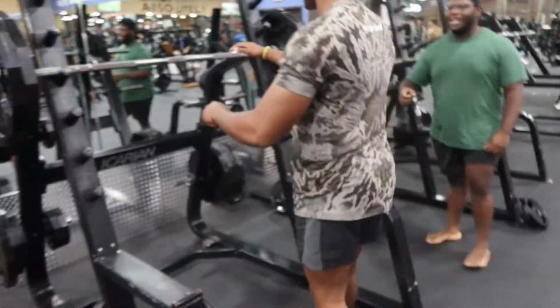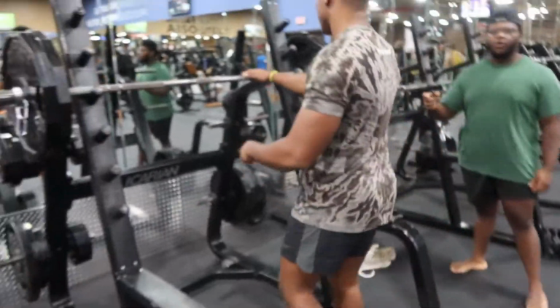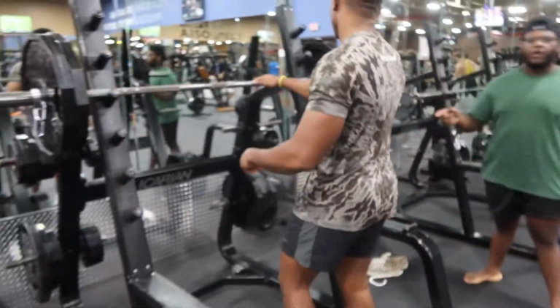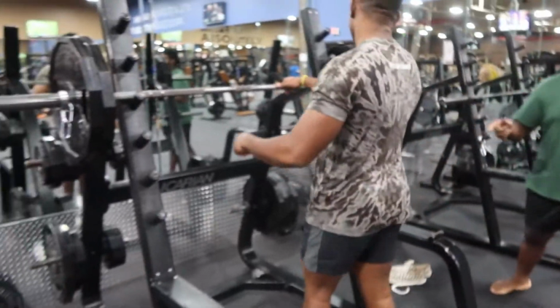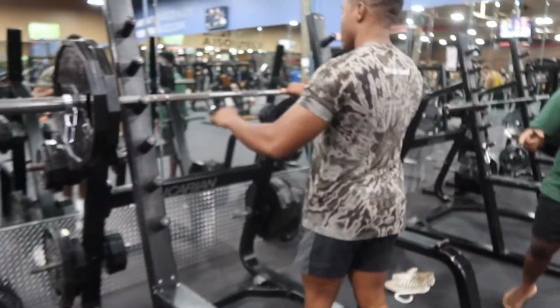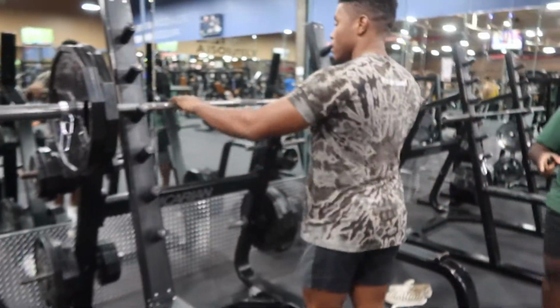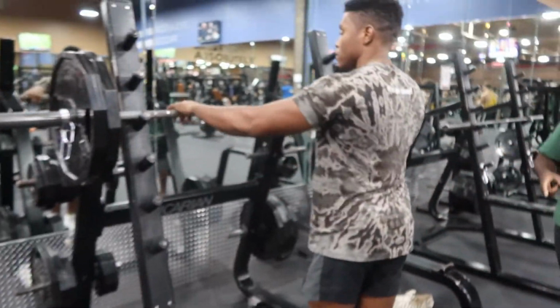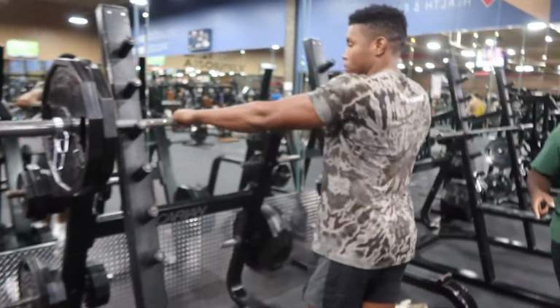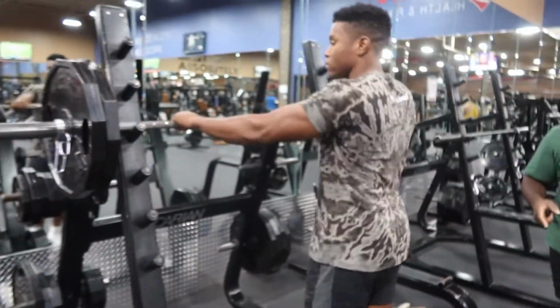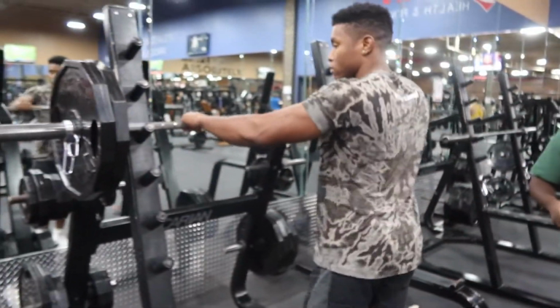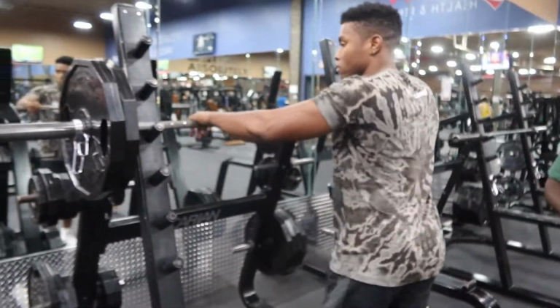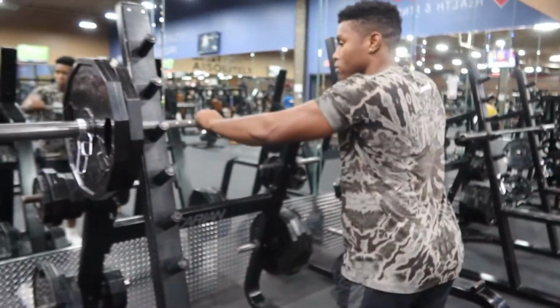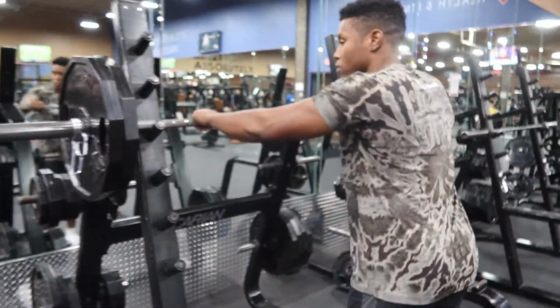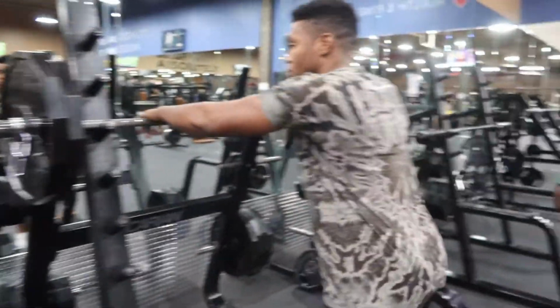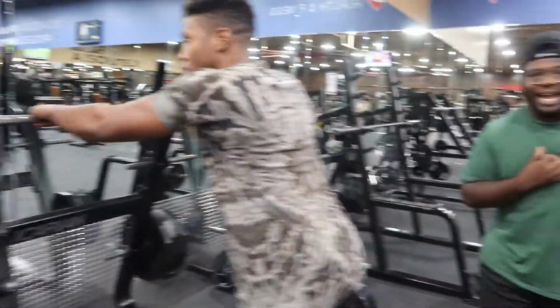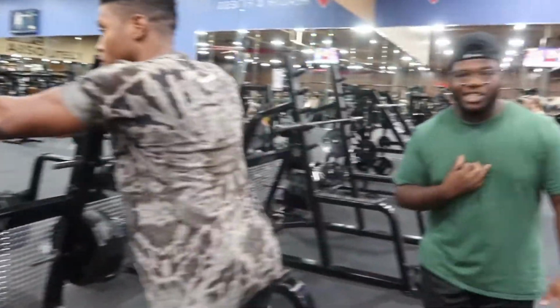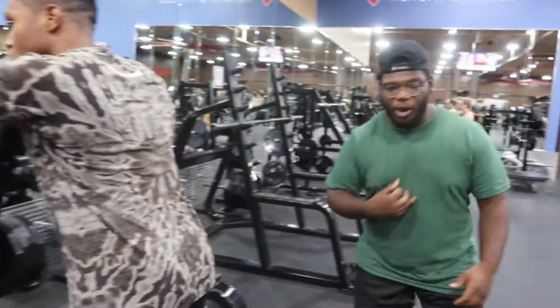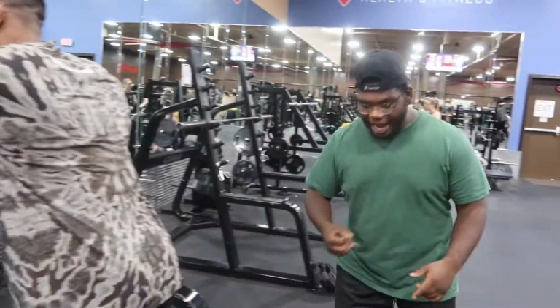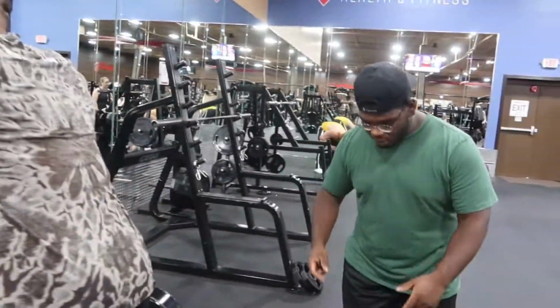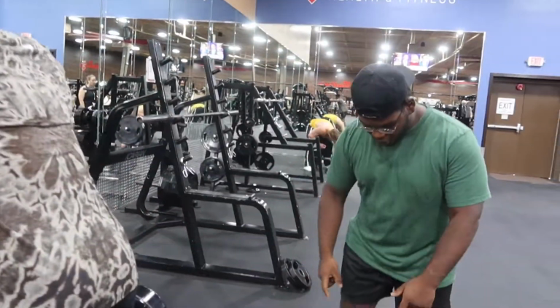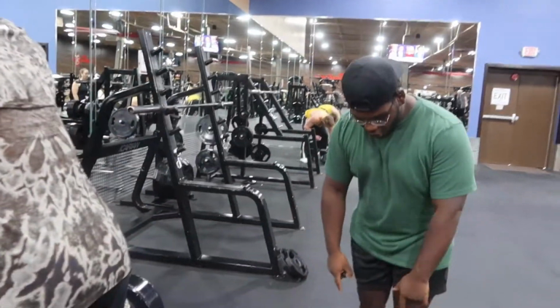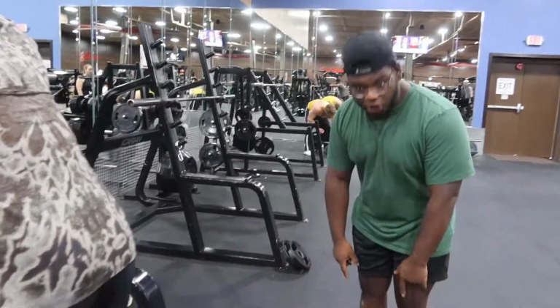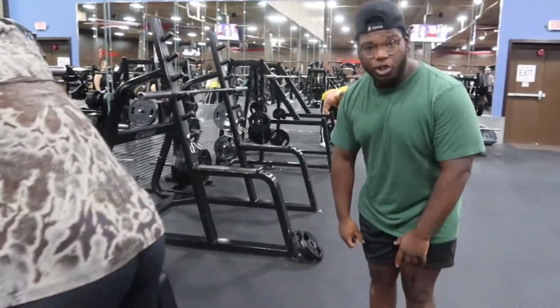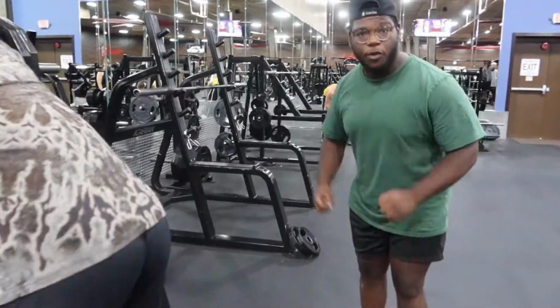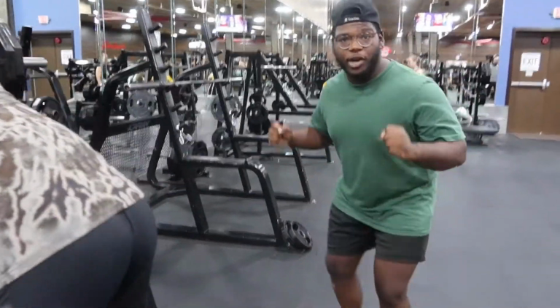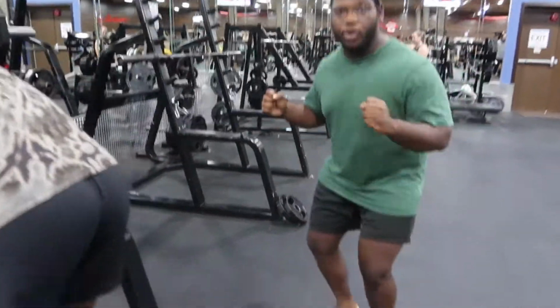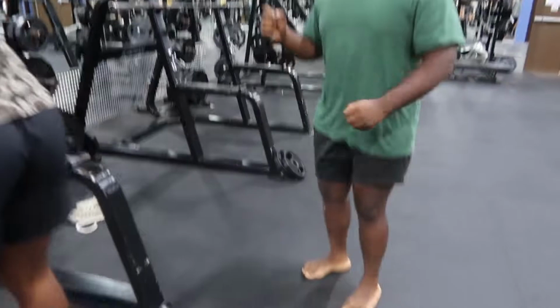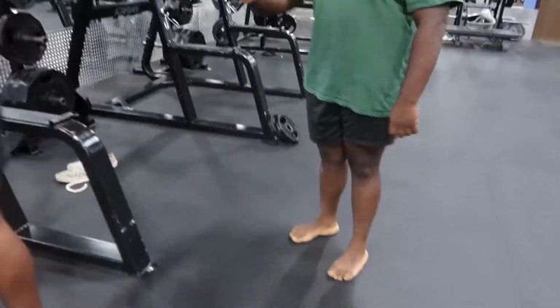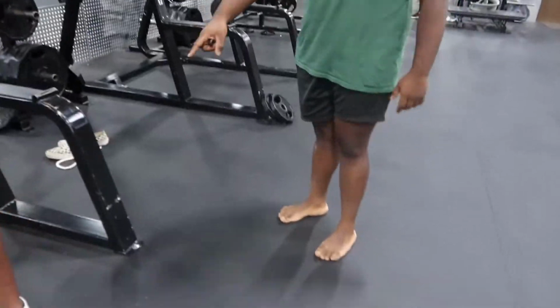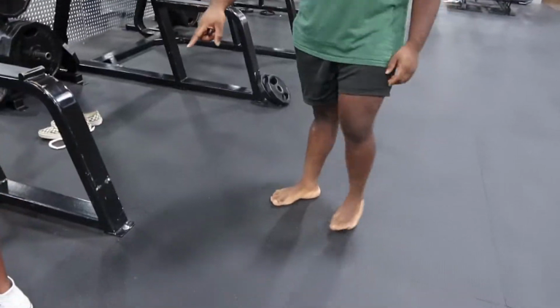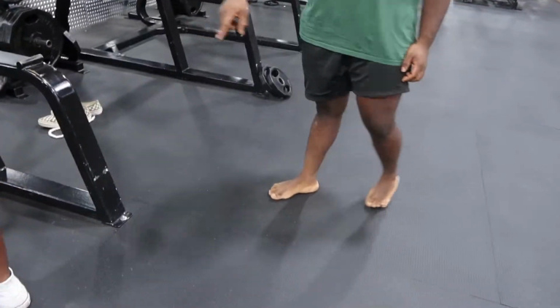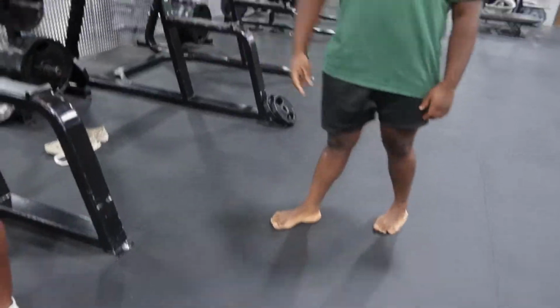We're at 245 right now. When I squat, I use no shoes for better grip, but he's using shoes.